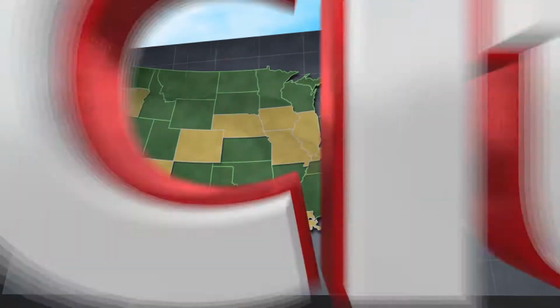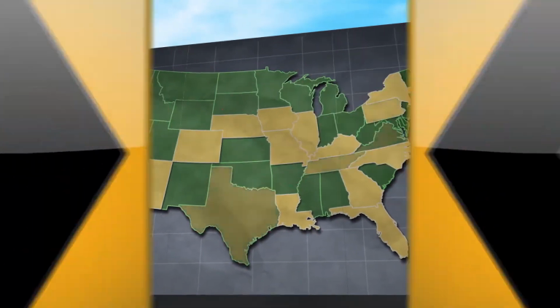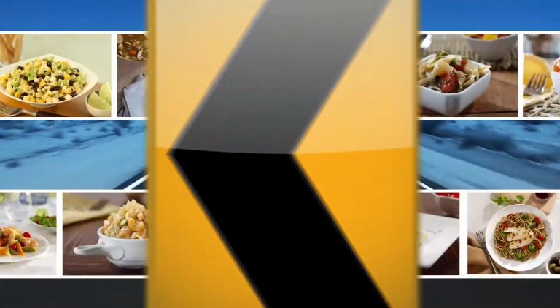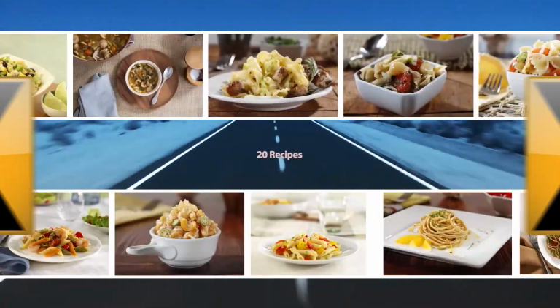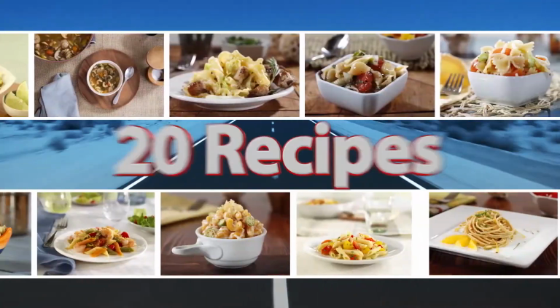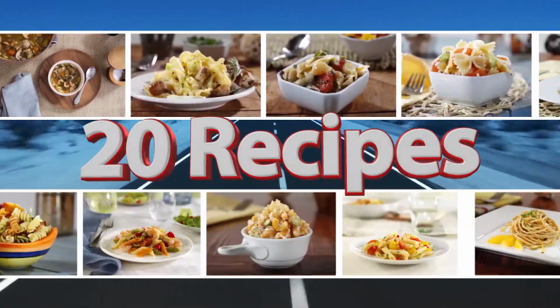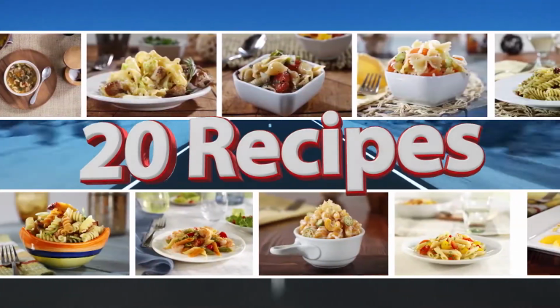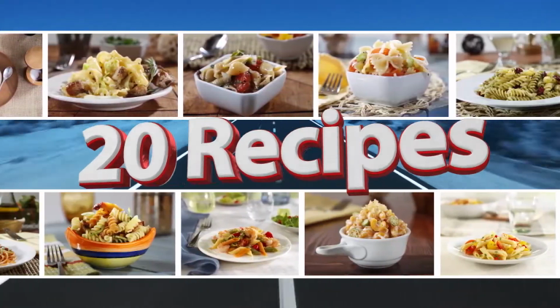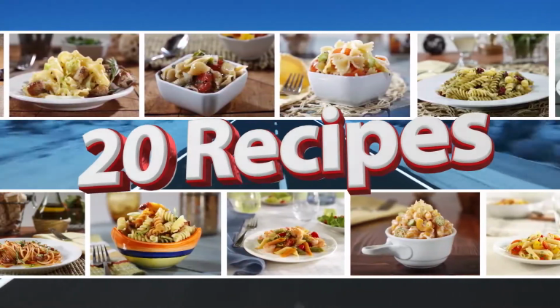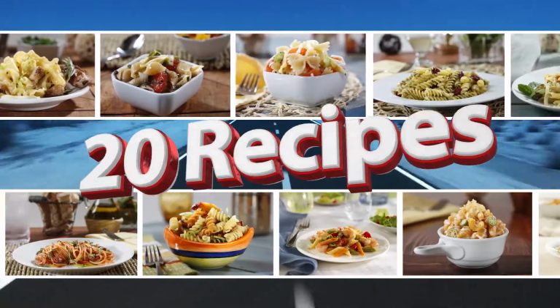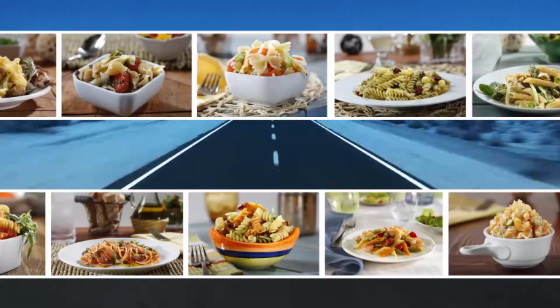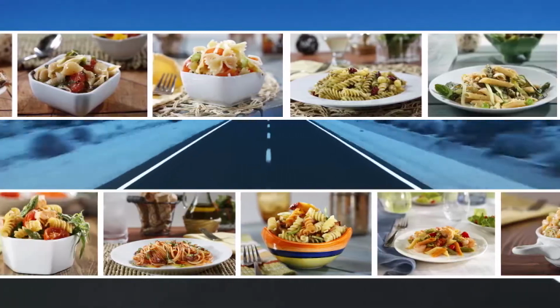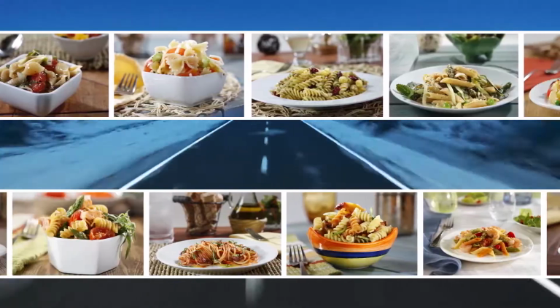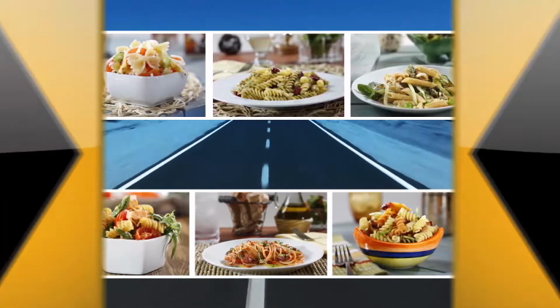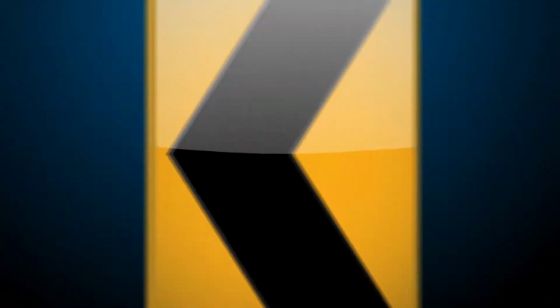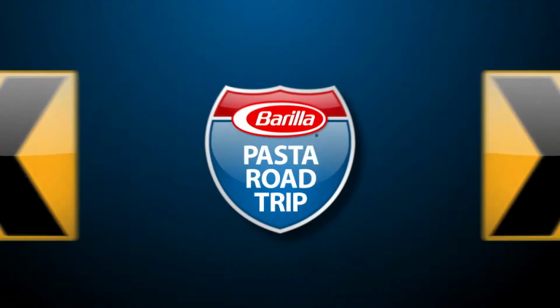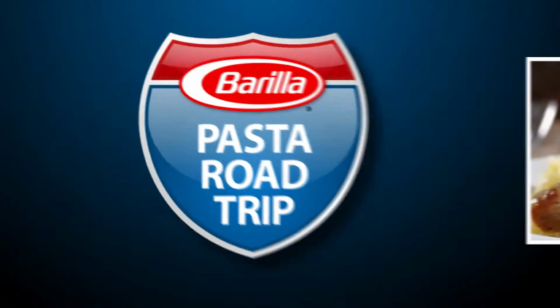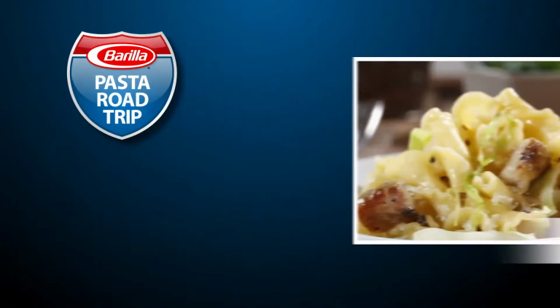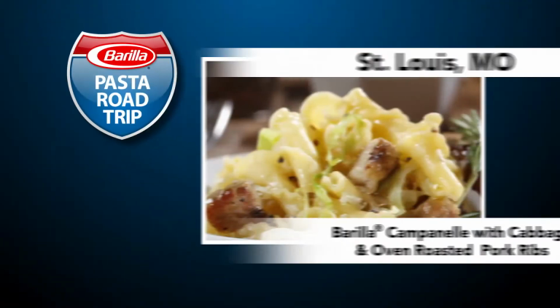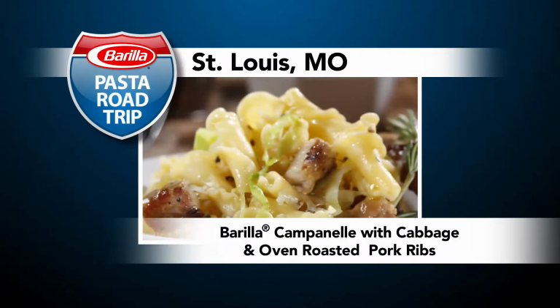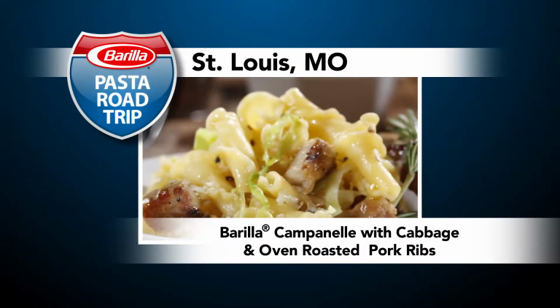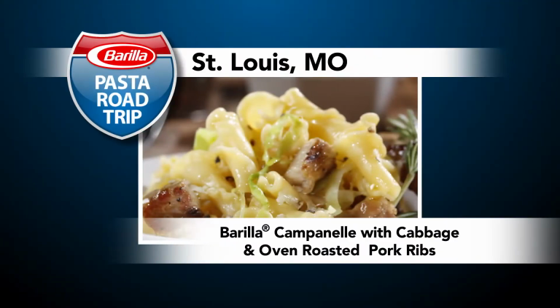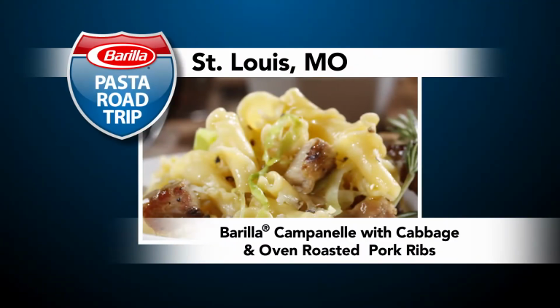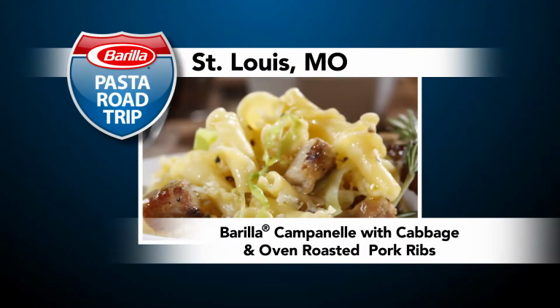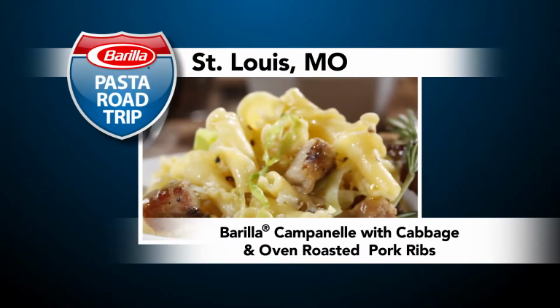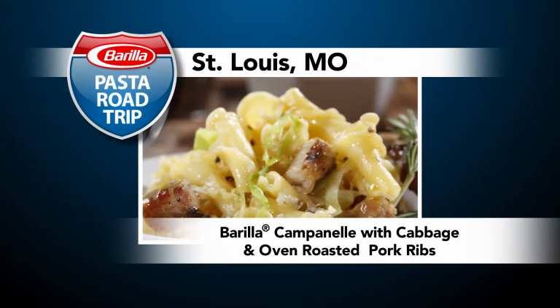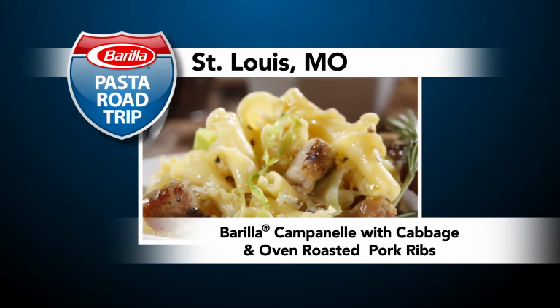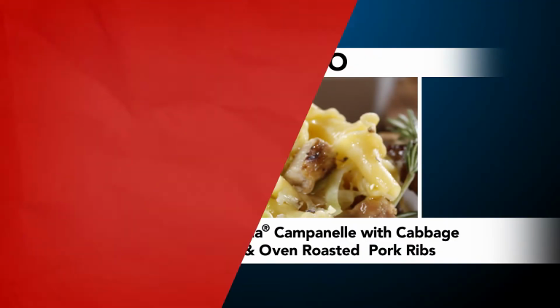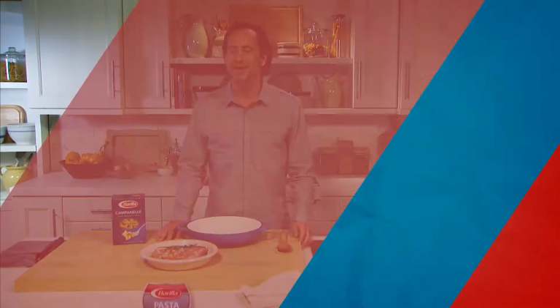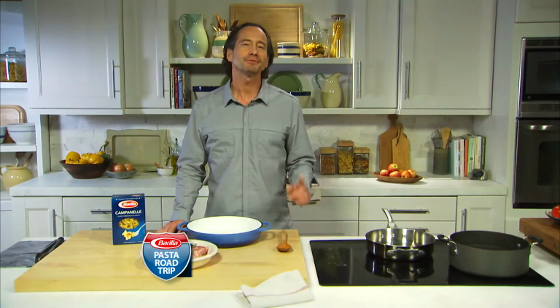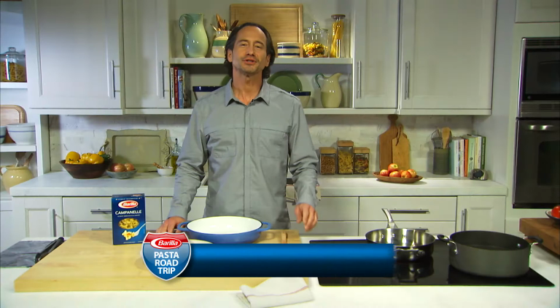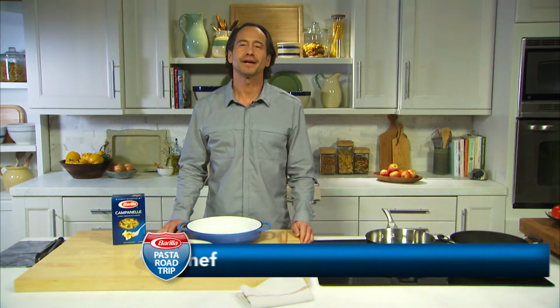Pasta Road Trip visits the Archway City, St. Louis, Missouri. Hi, I'm Jeffrey Saad.